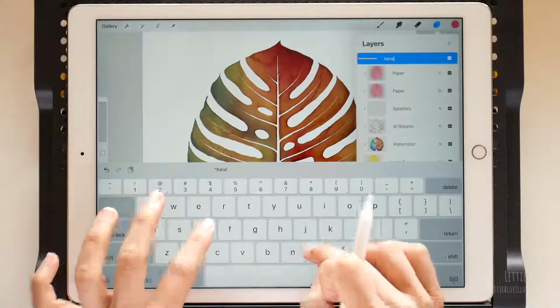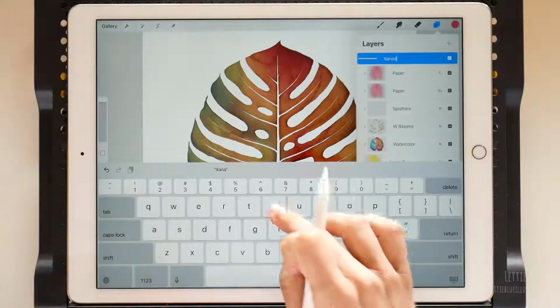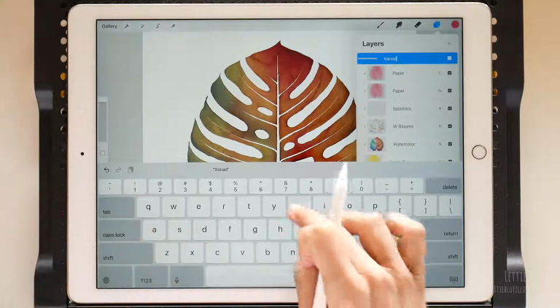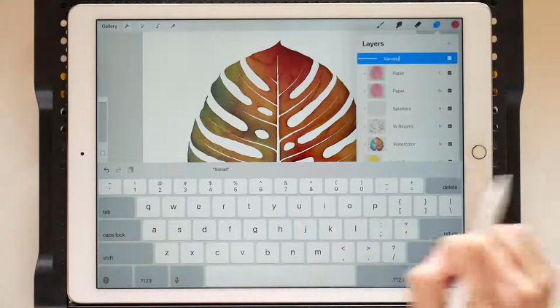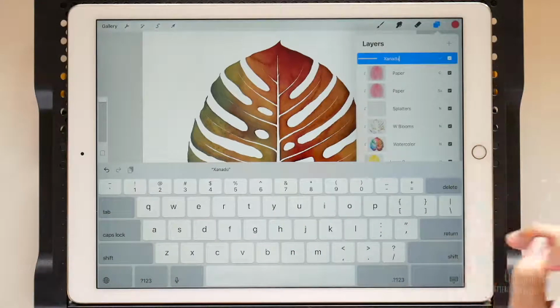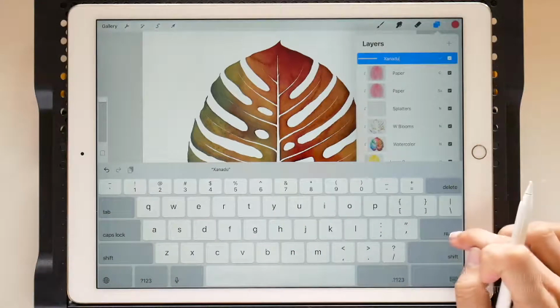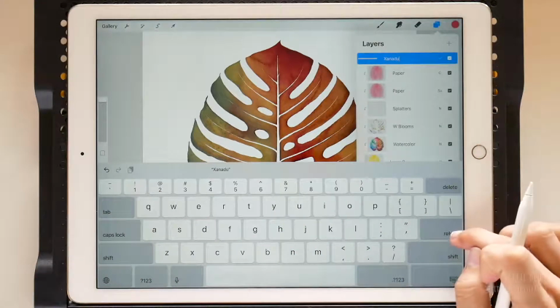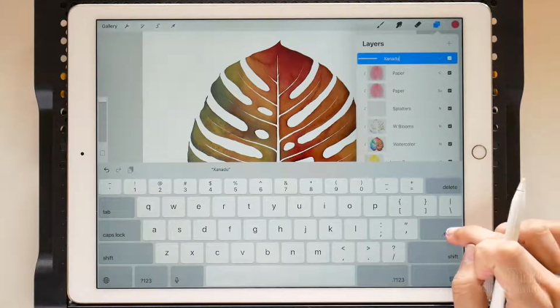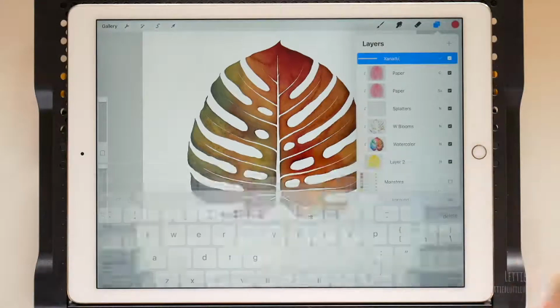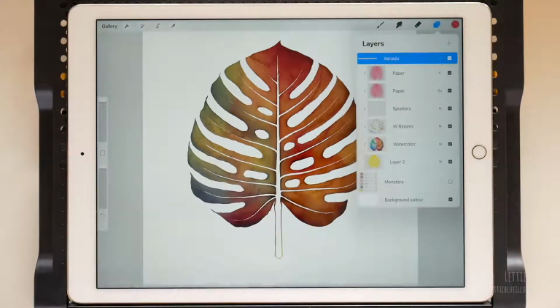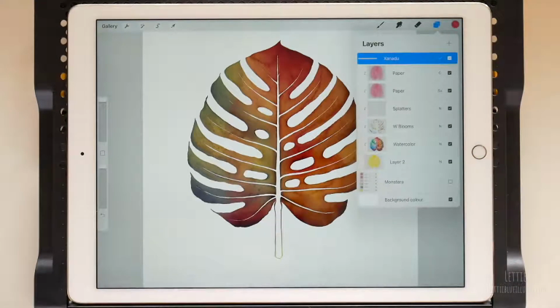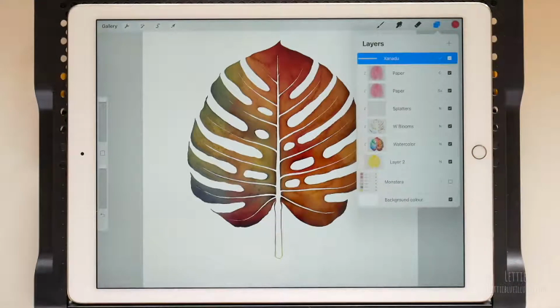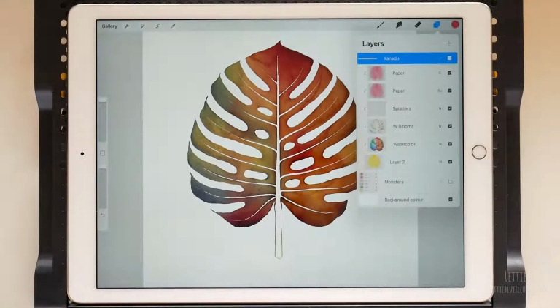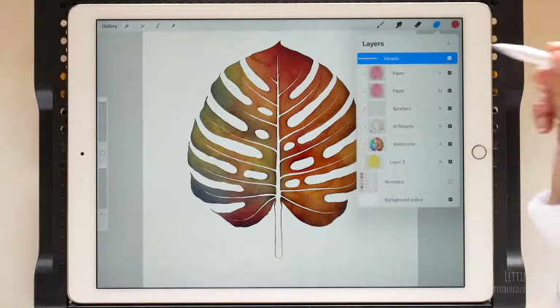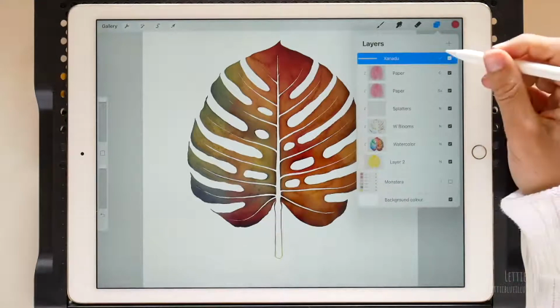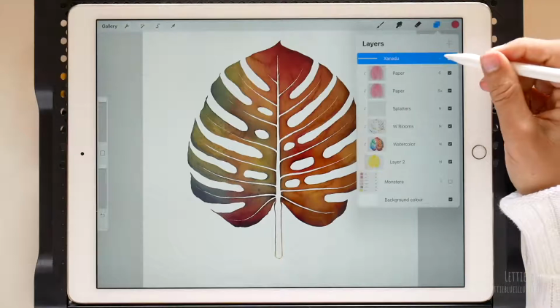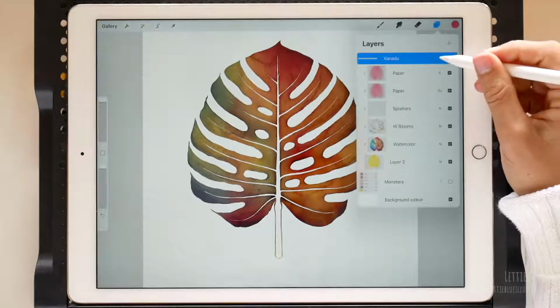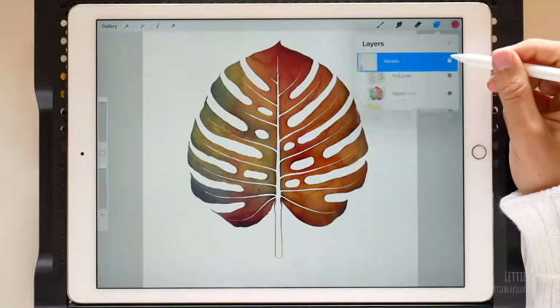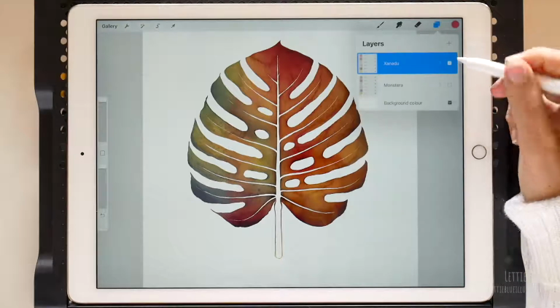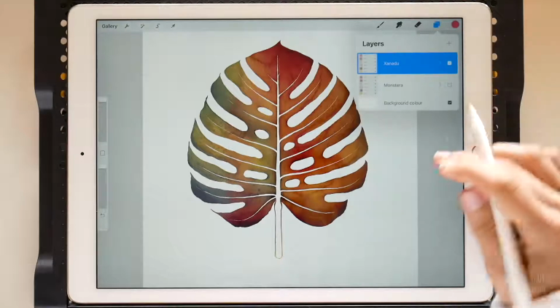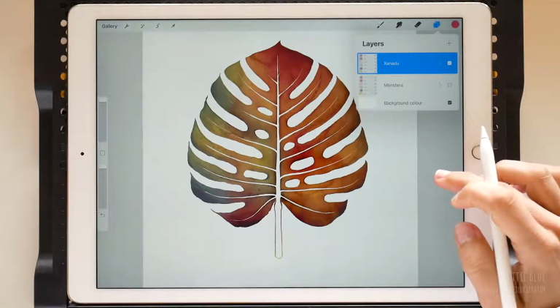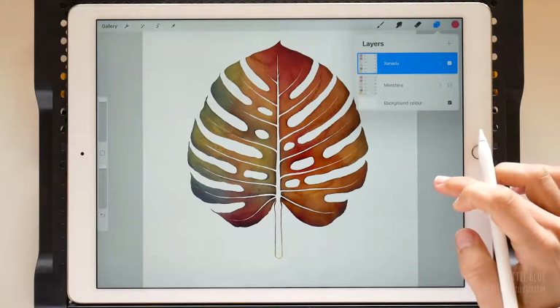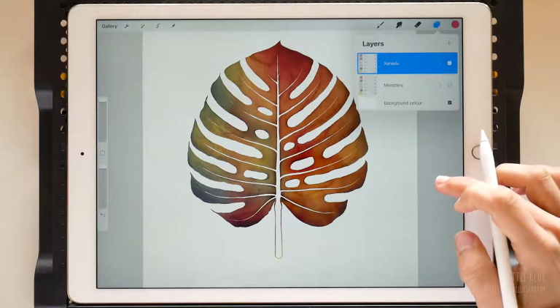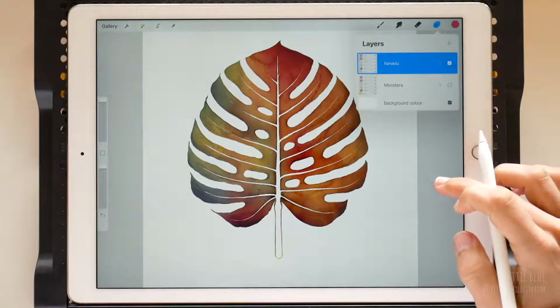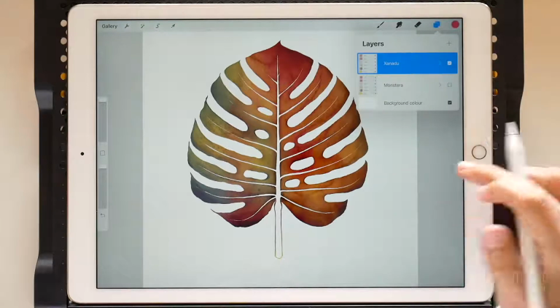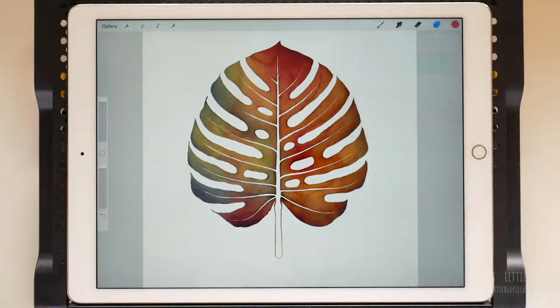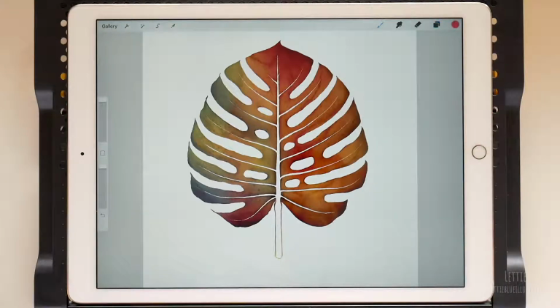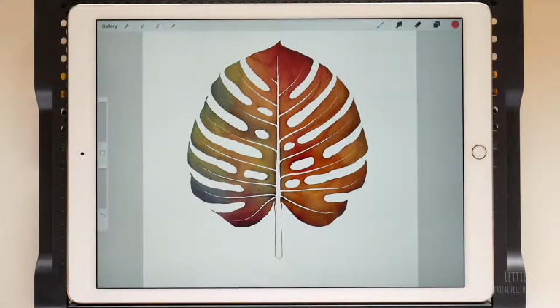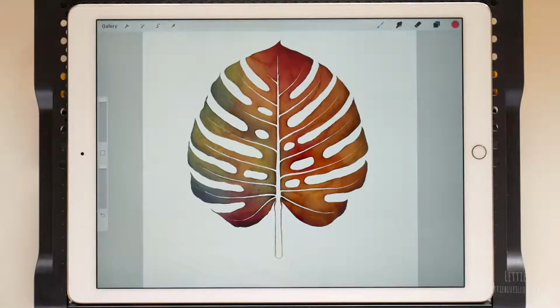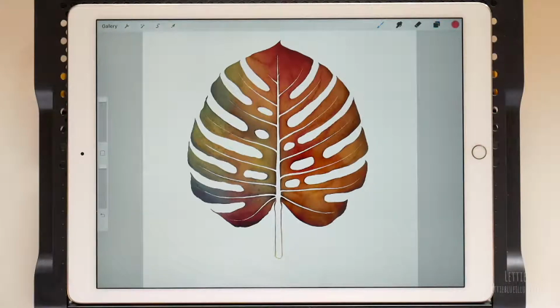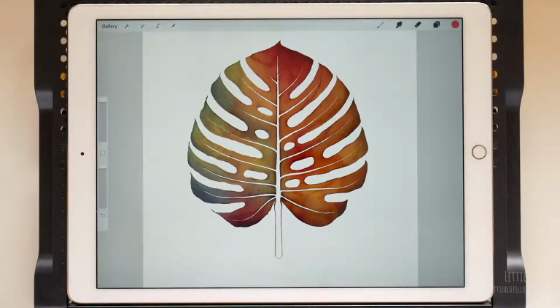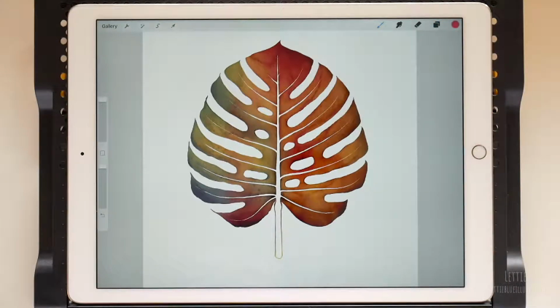No idea what a Xanadu leaf is, right? Well, until yesterday I didn't know its name either.